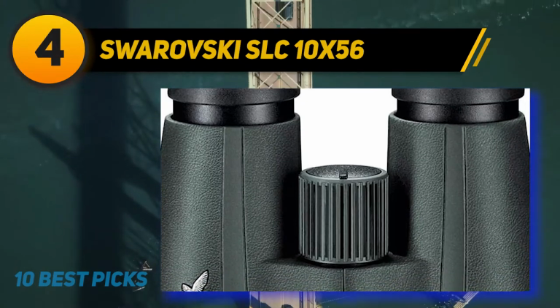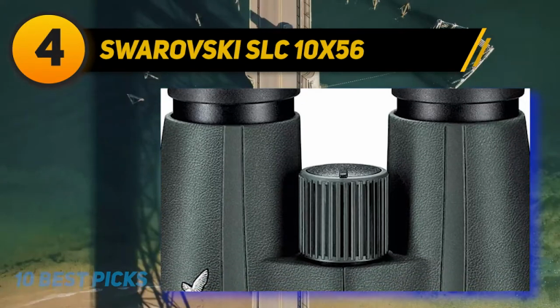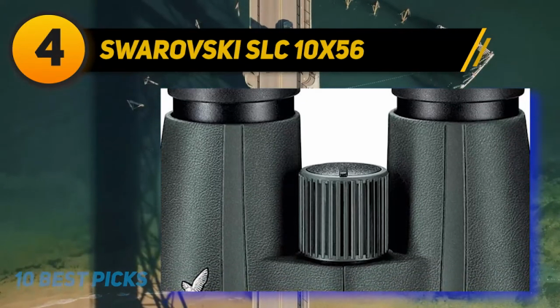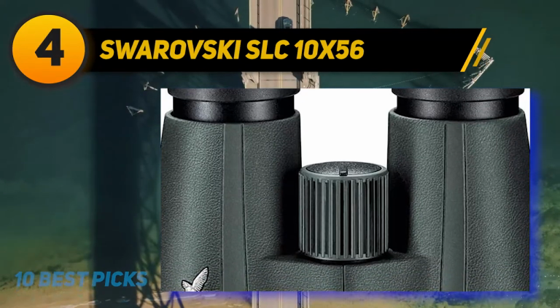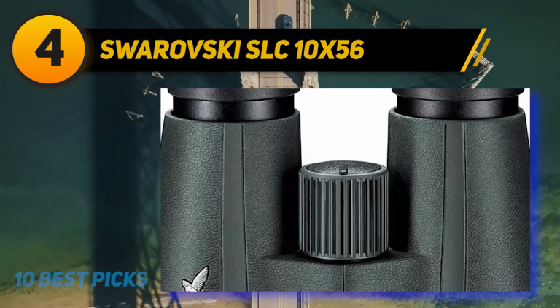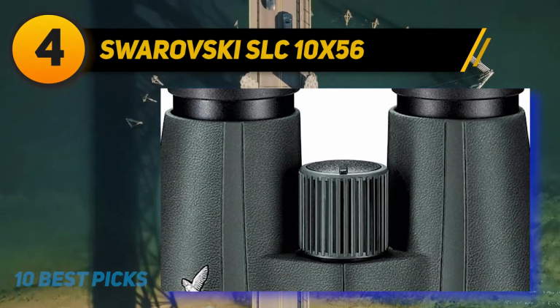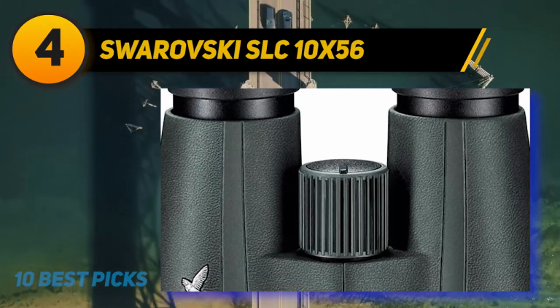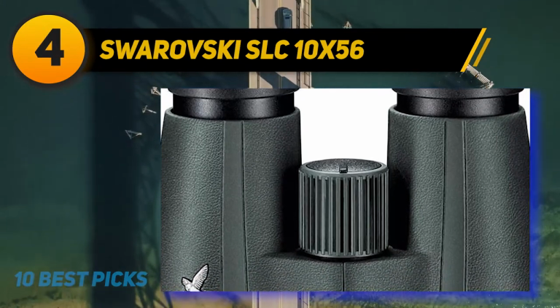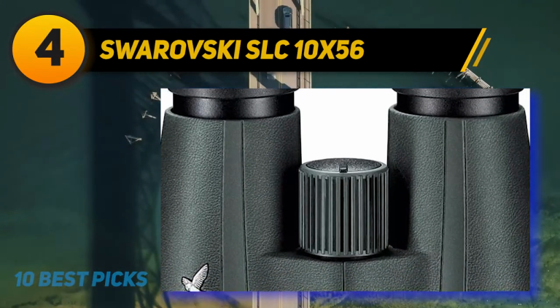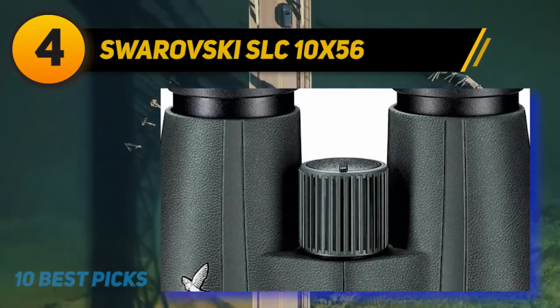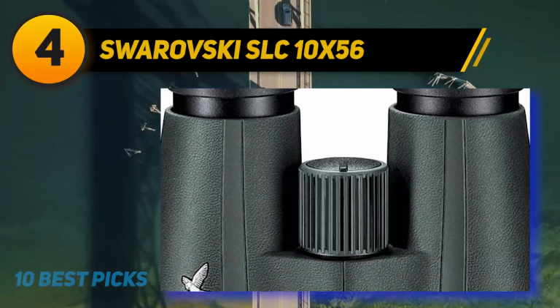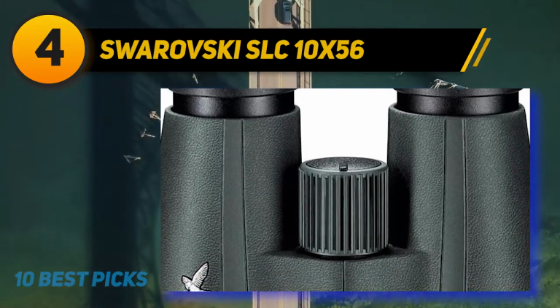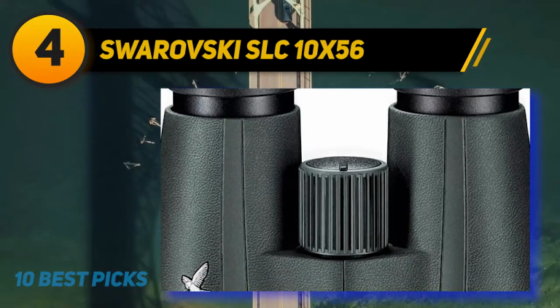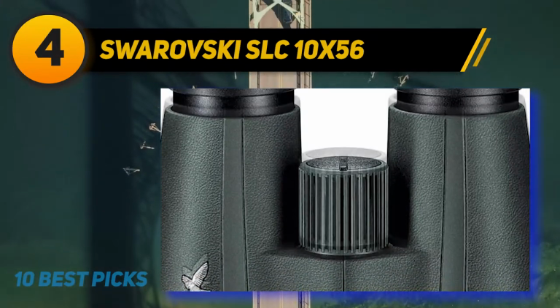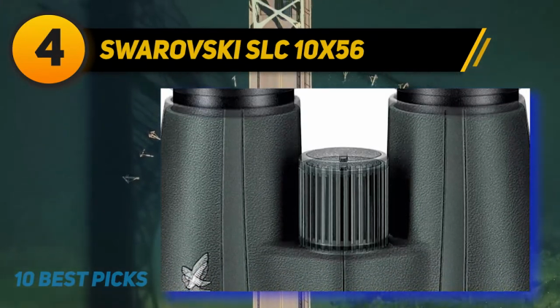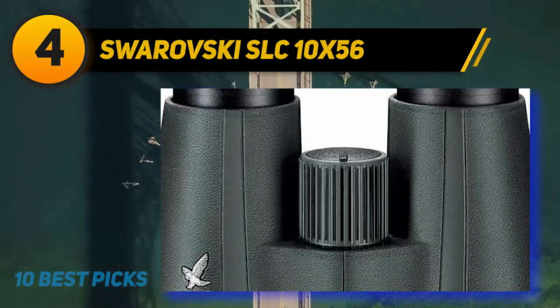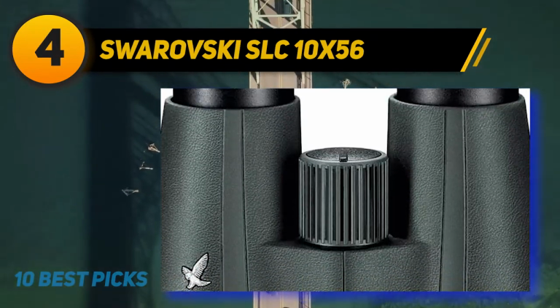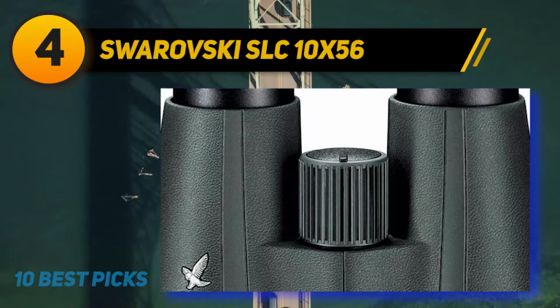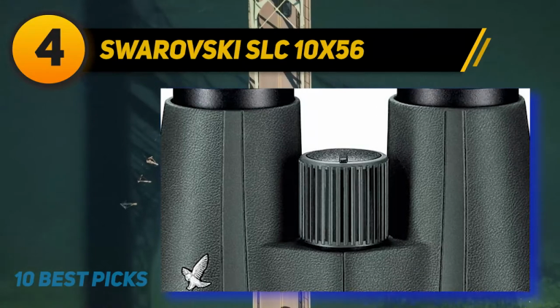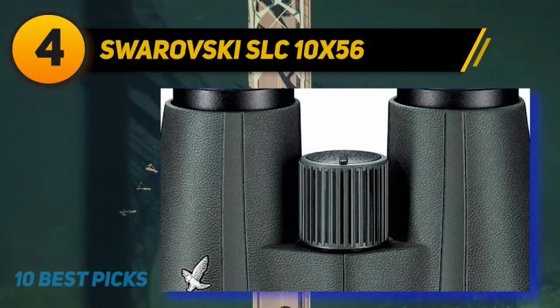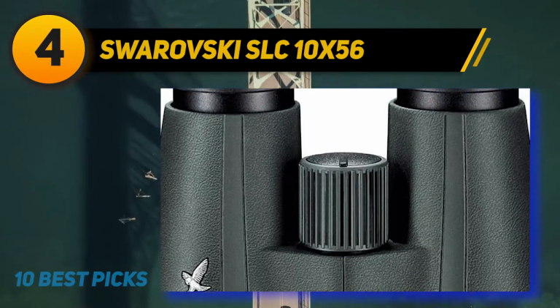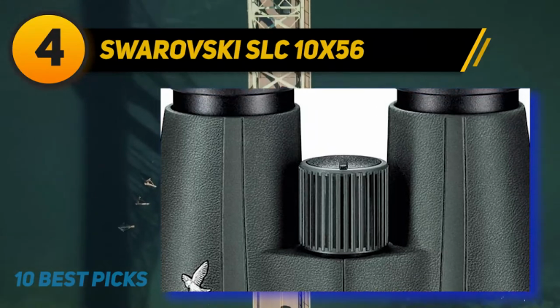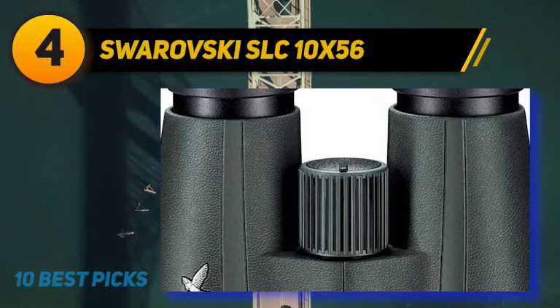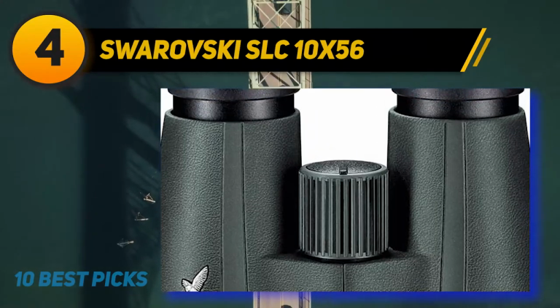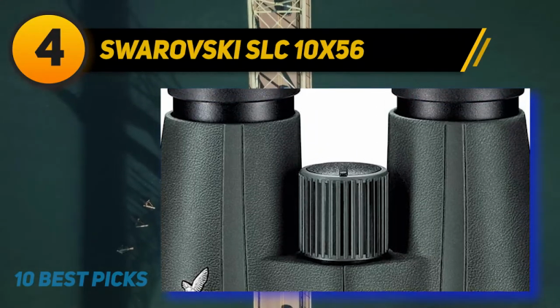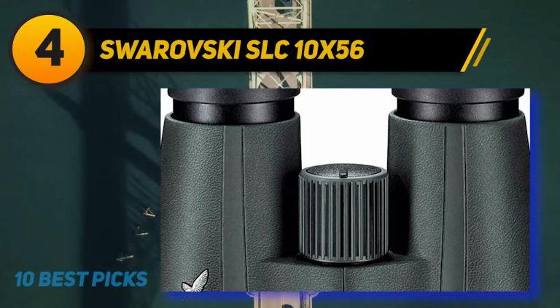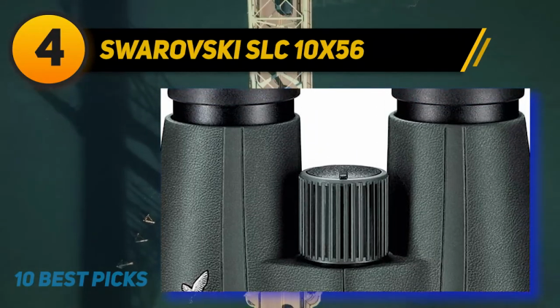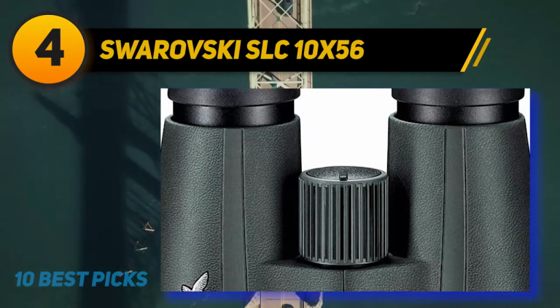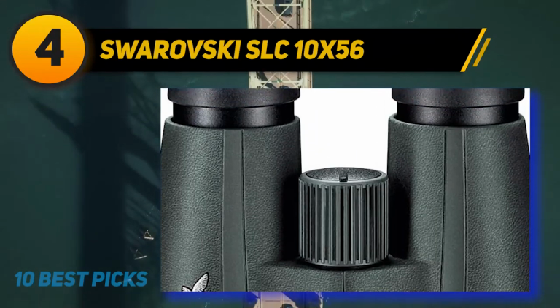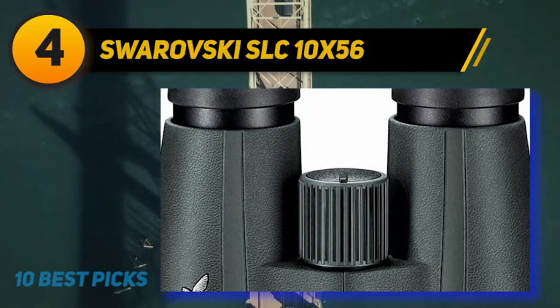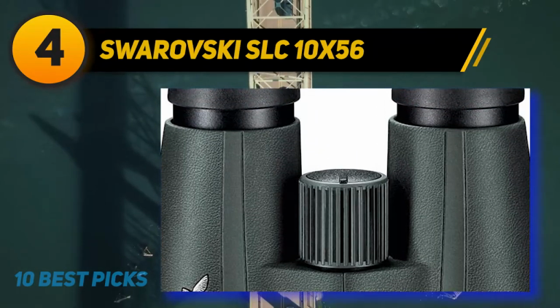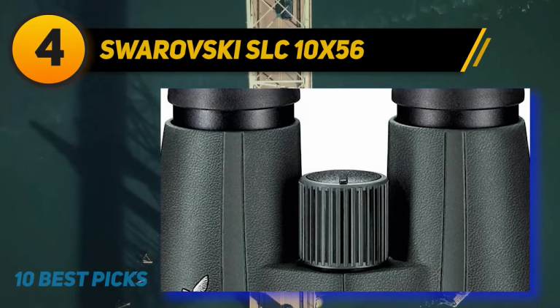We promise the images viewed through the Swarovski SLC are sharper, brighter, and clearer than anything you'll ever witness without them.